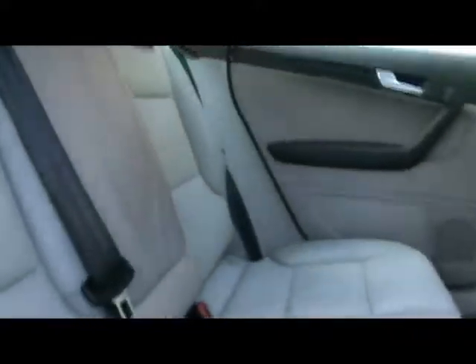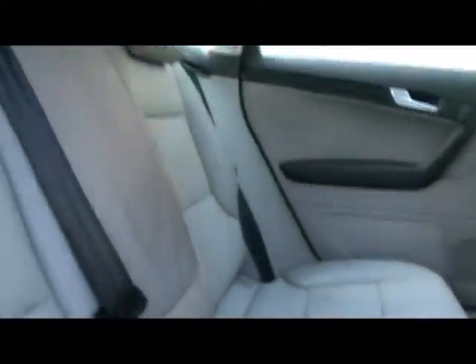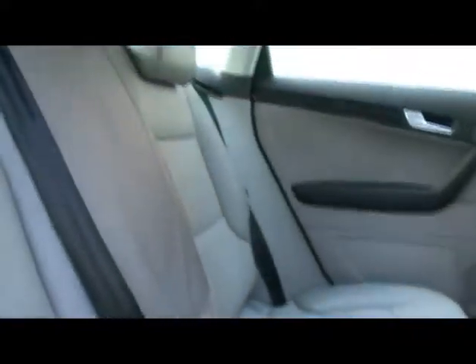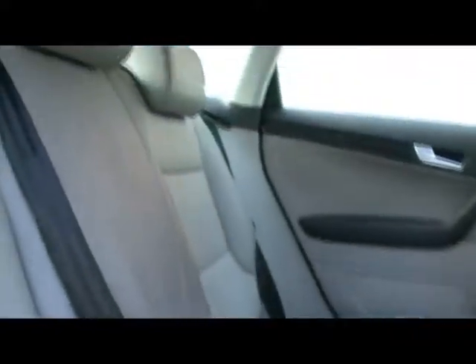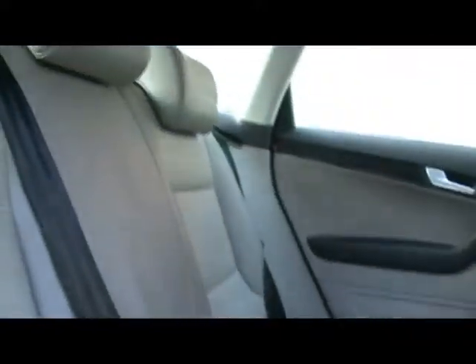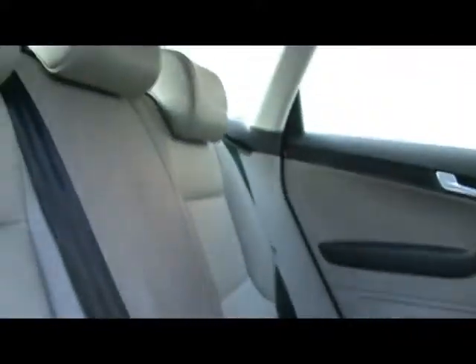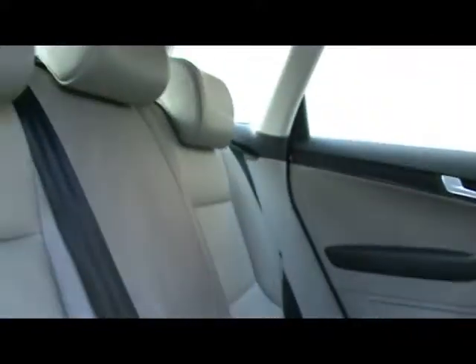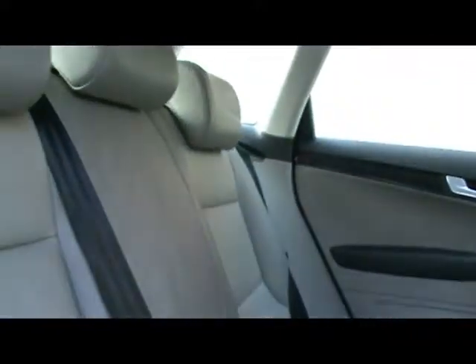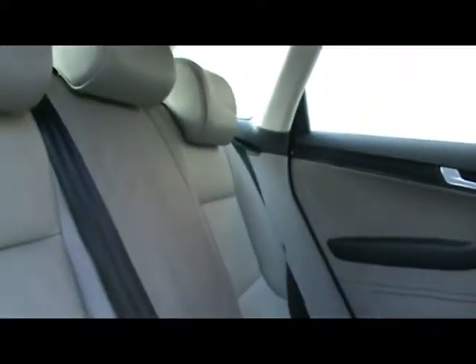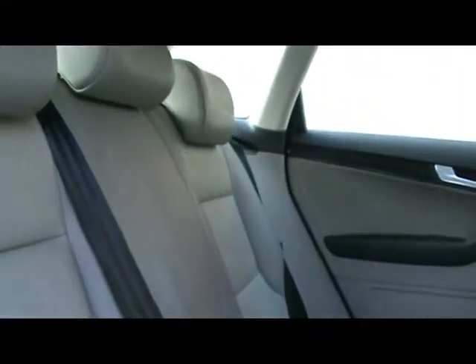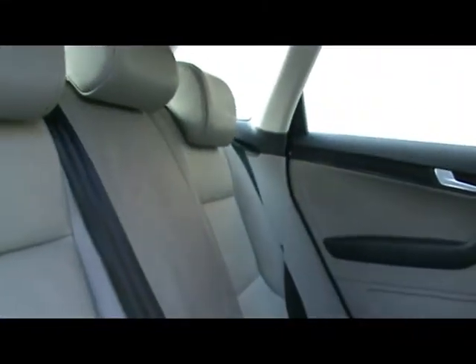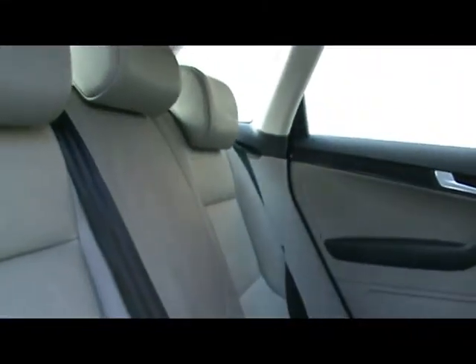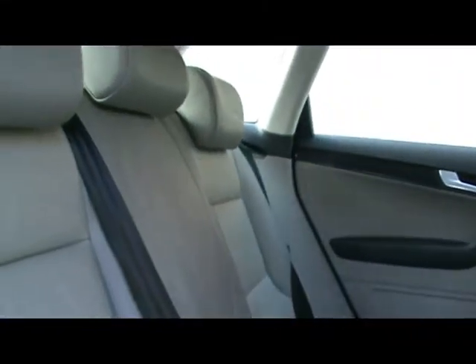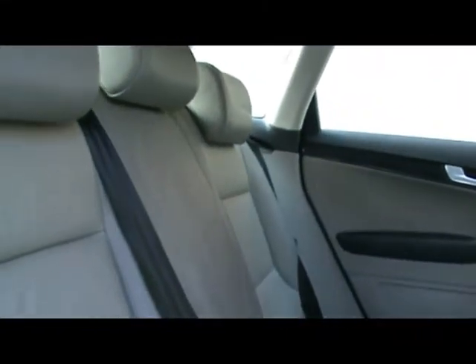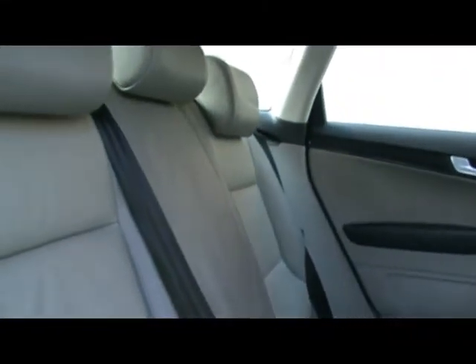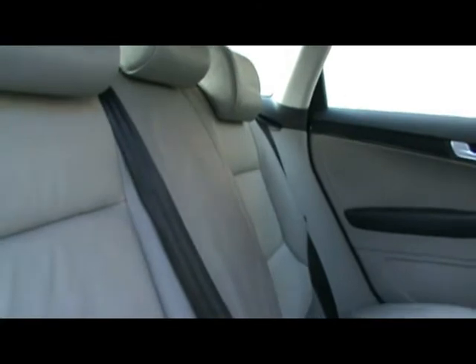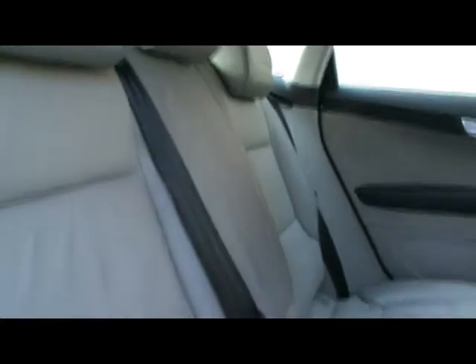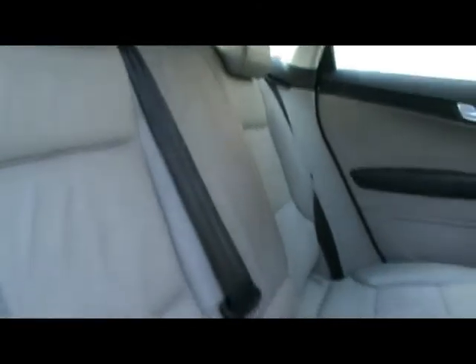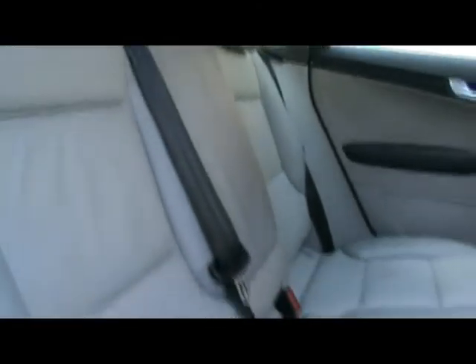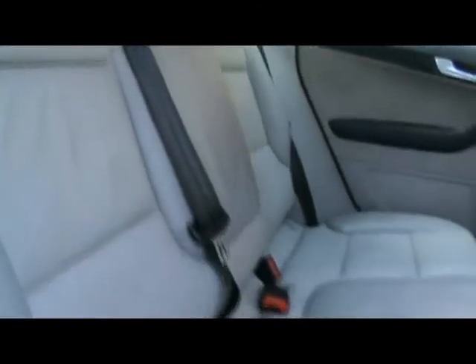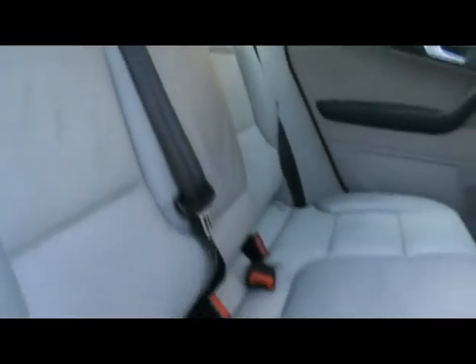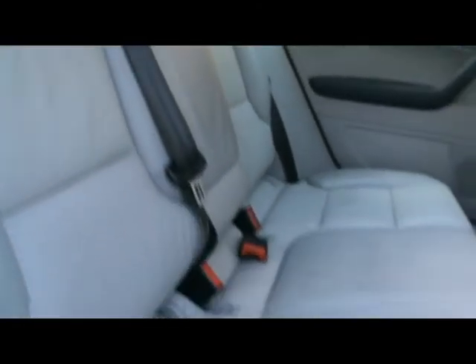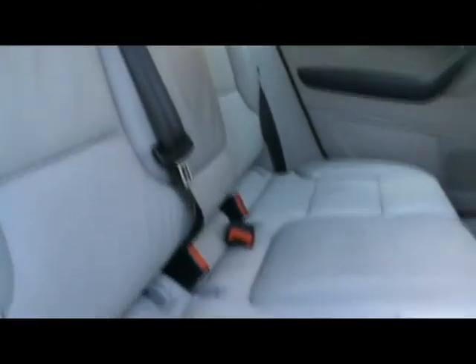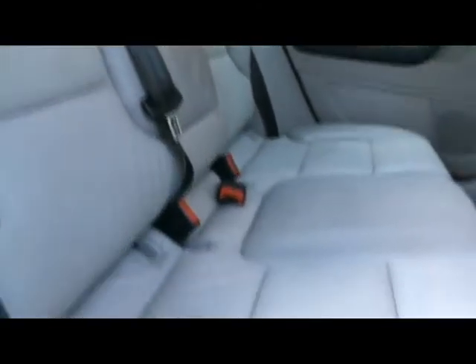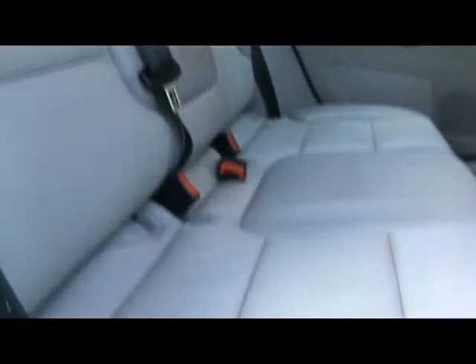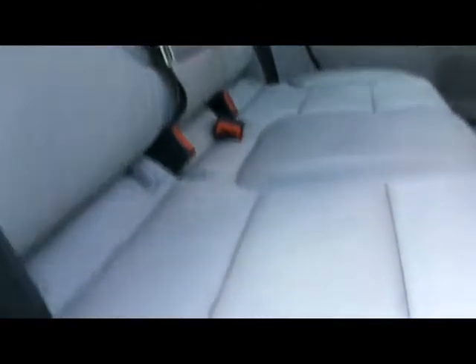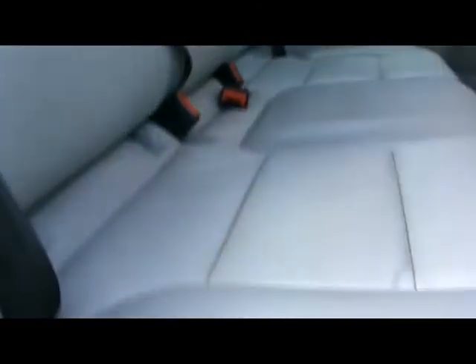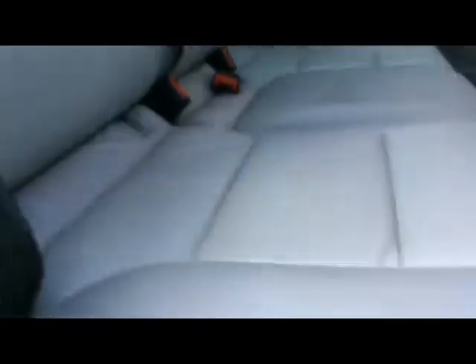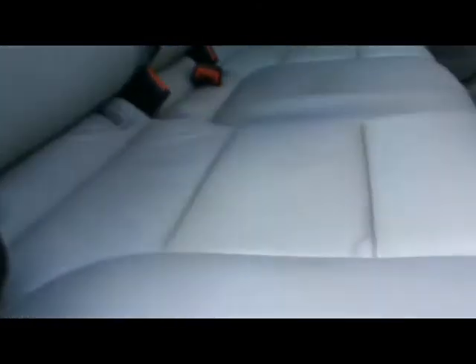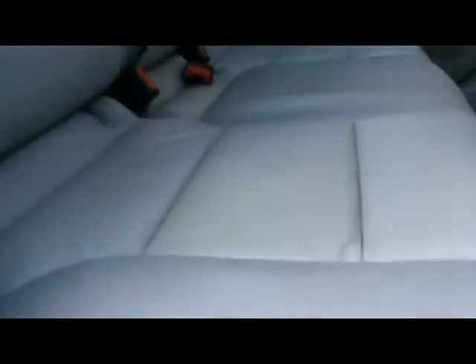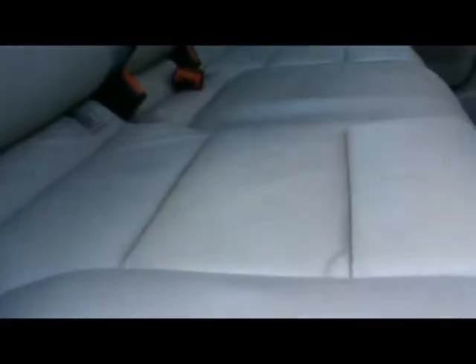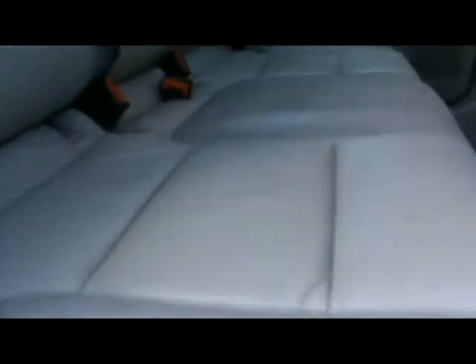Full leather interior. Lovely, lovely seats as you can see — no rips, tears or stains to them either.